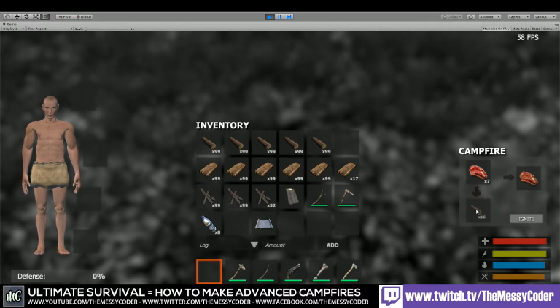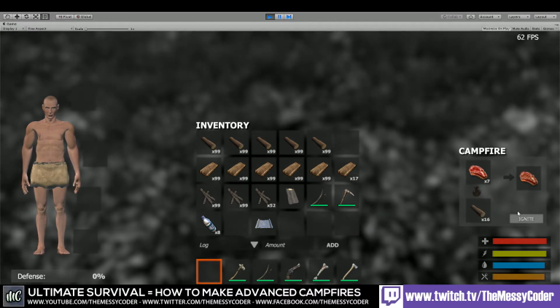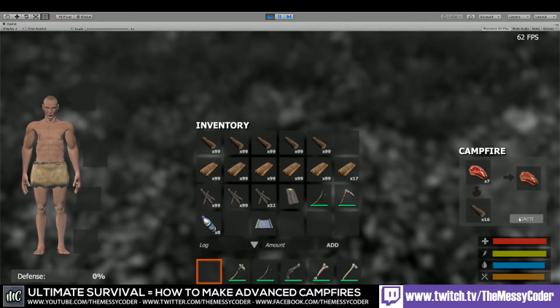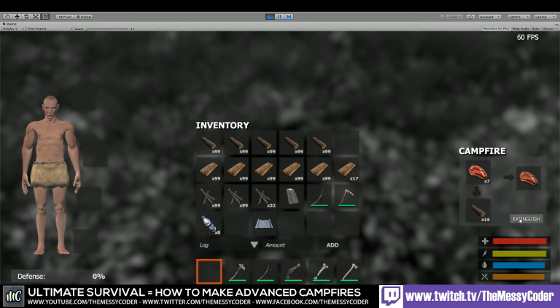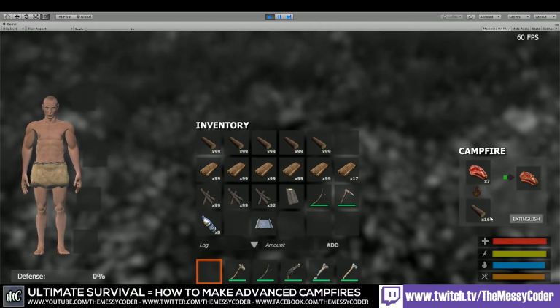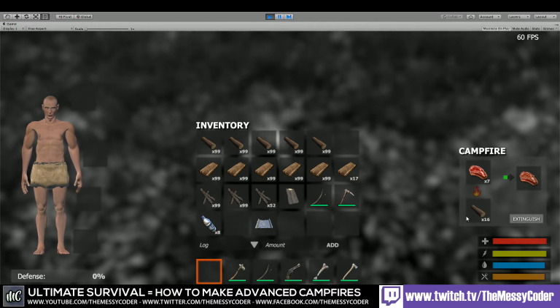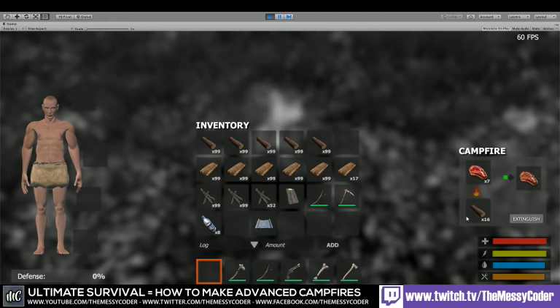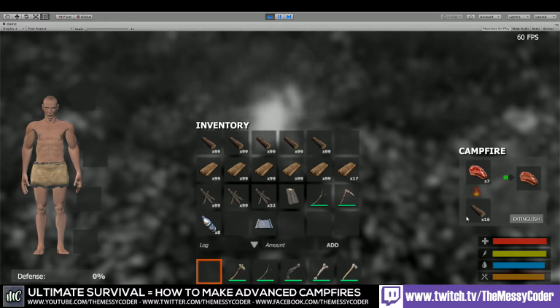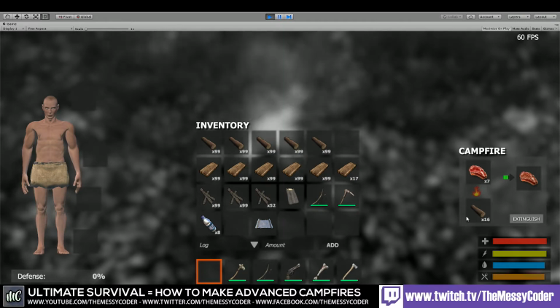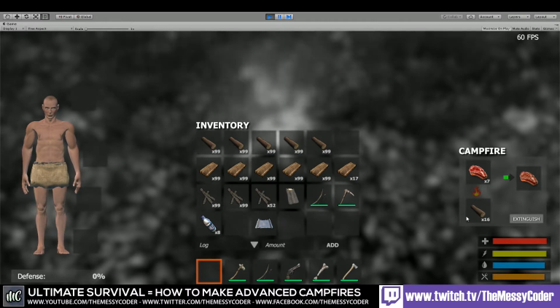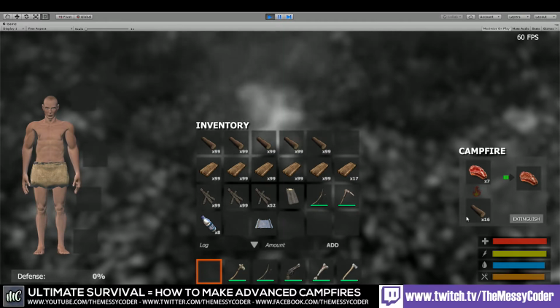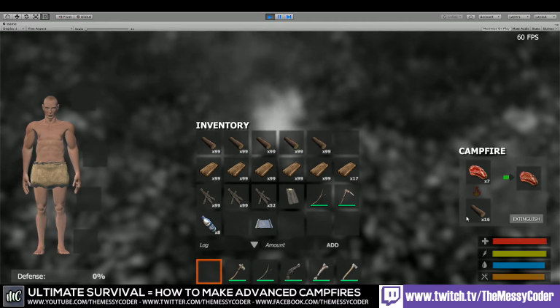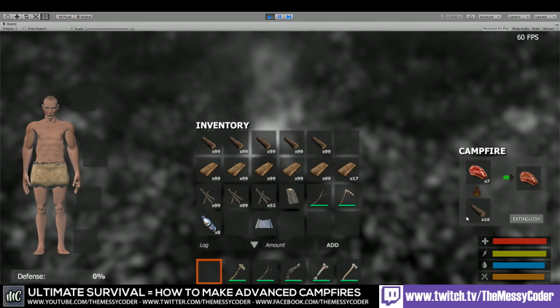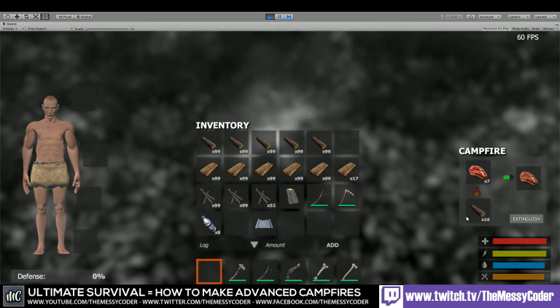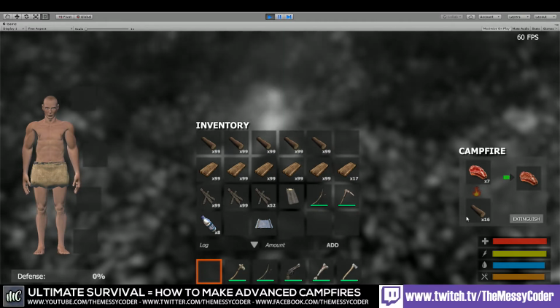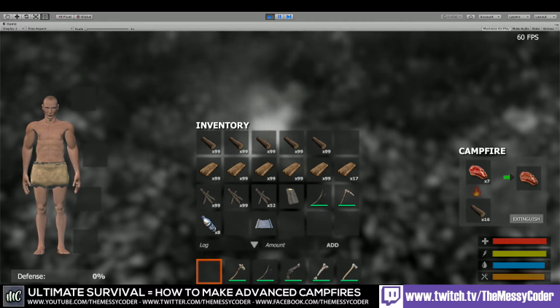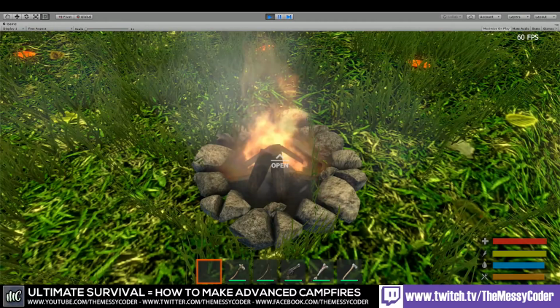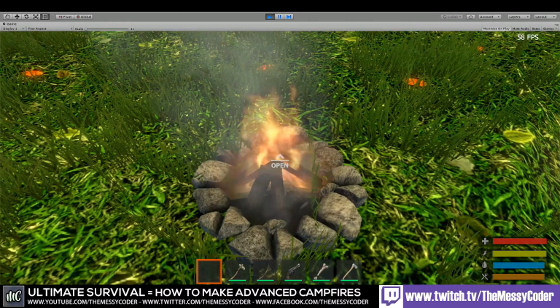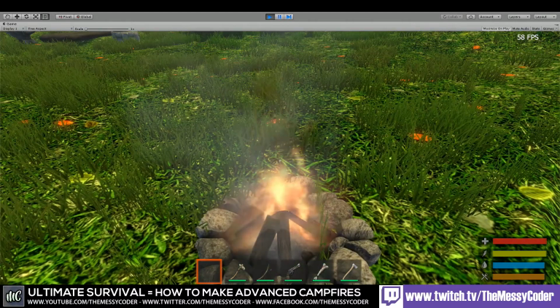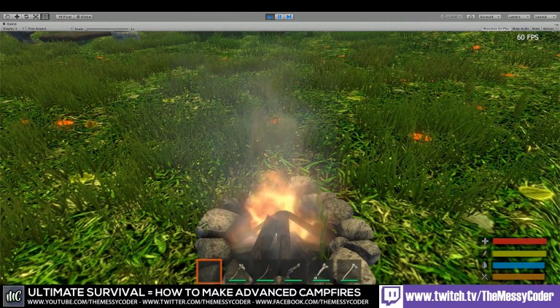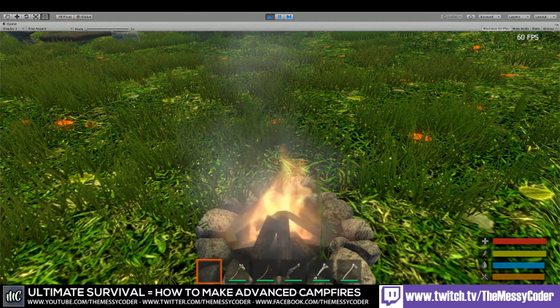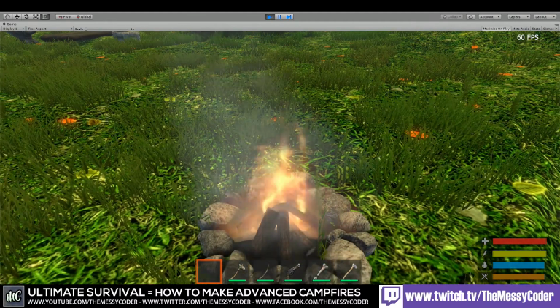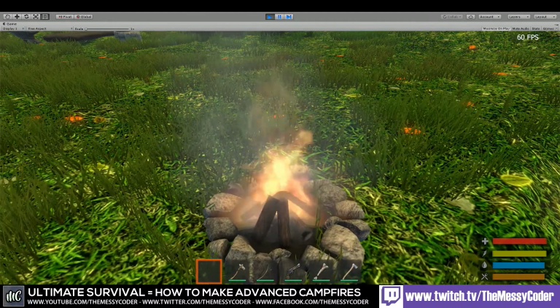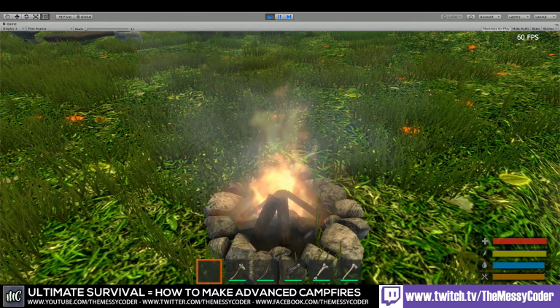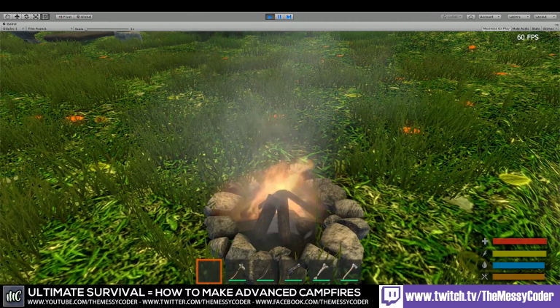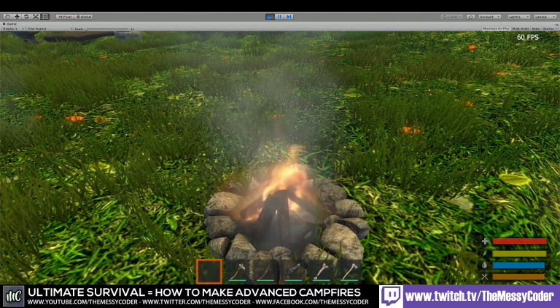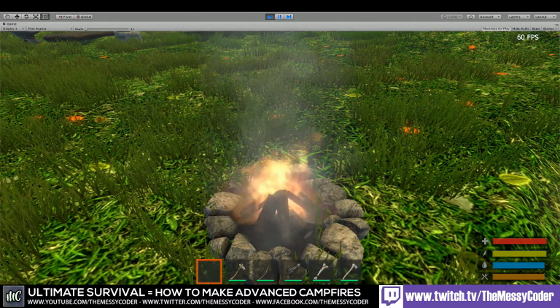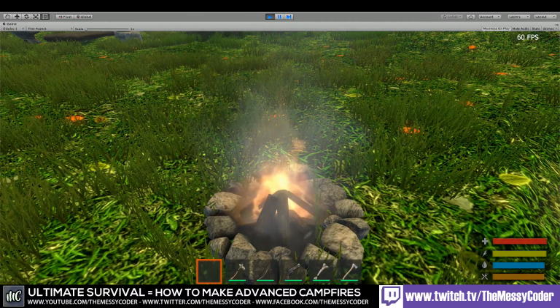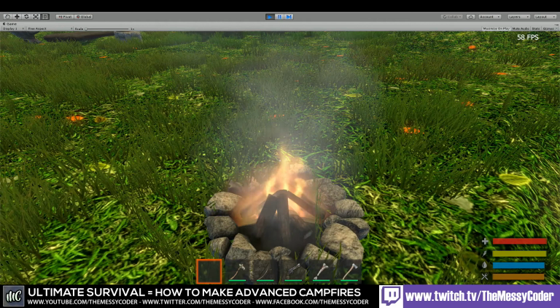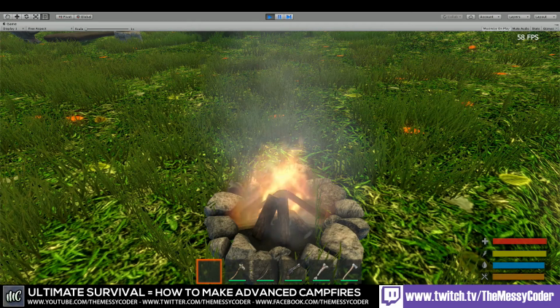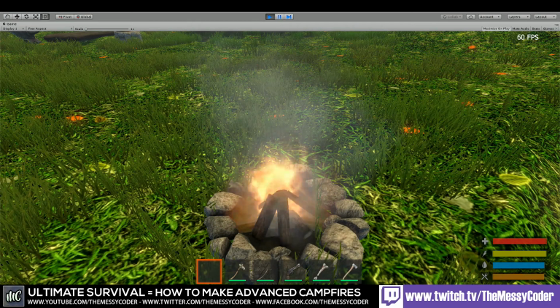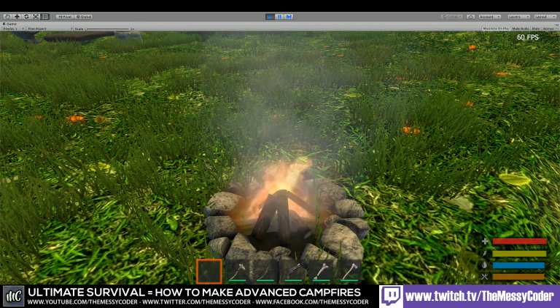Put the wood back in and now the button says Extinguish. Lovely. Let's pop back into Unity and start making this from scratch.